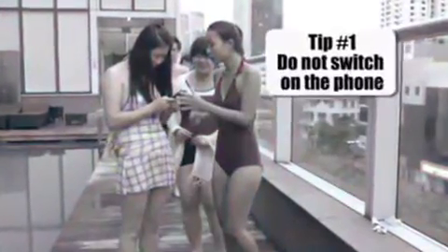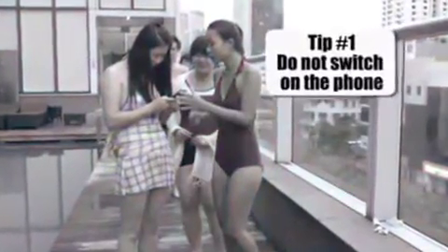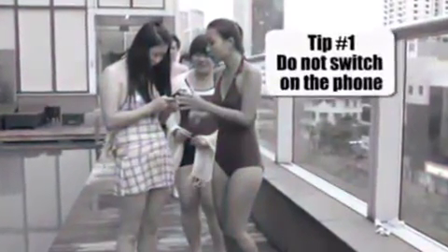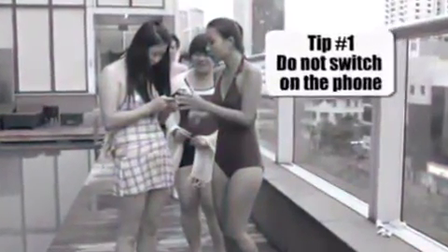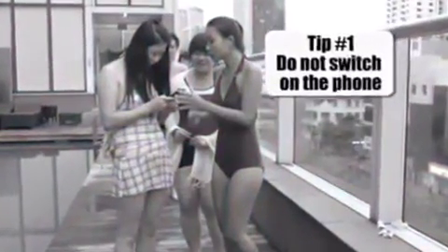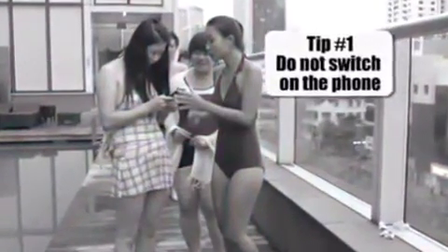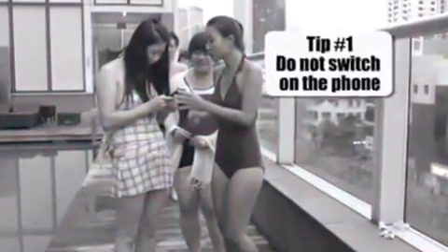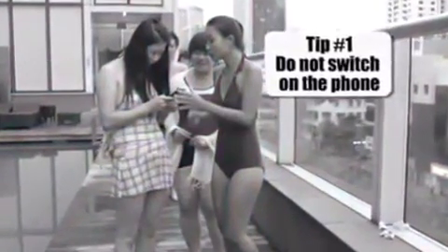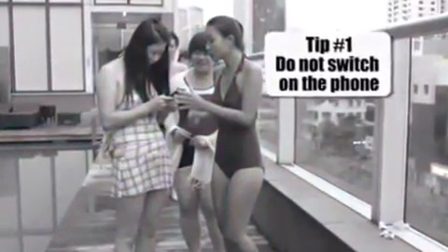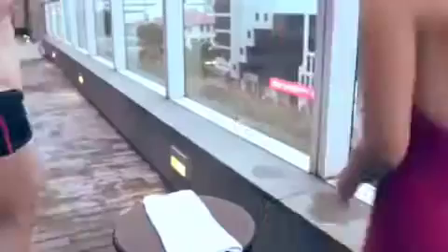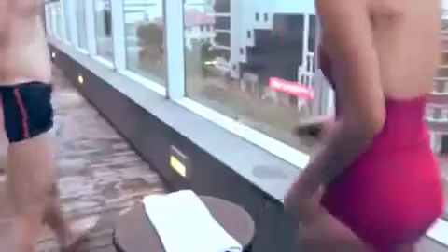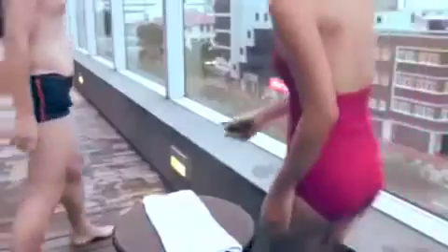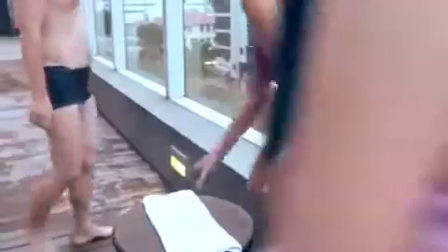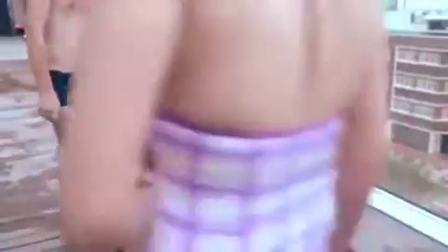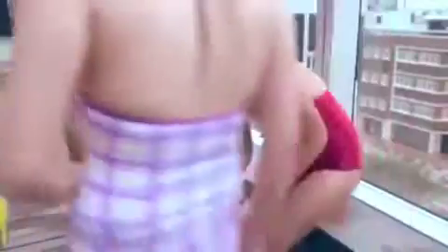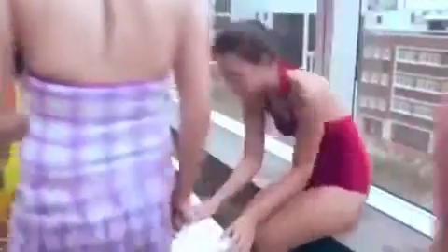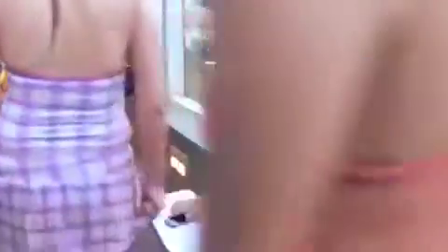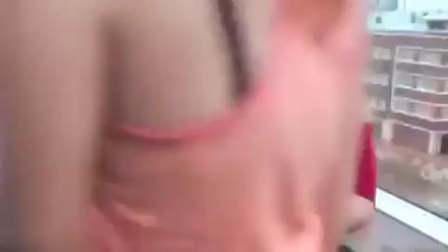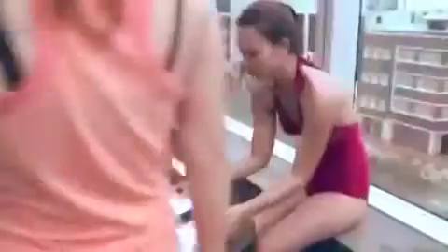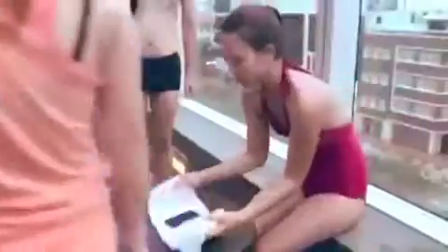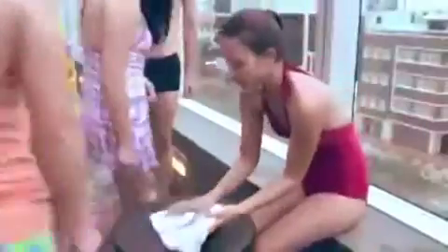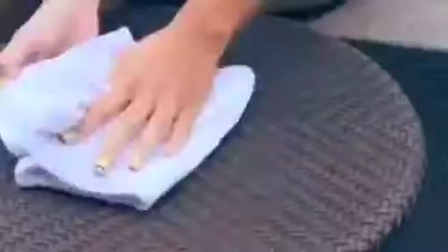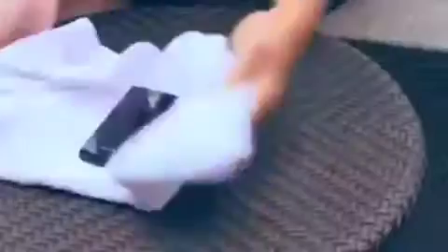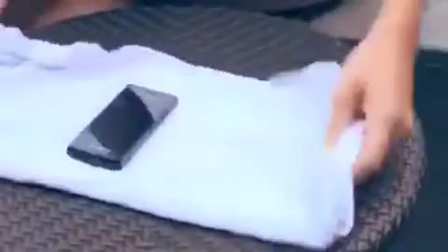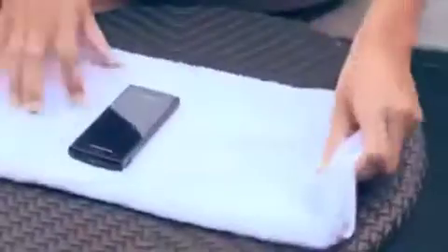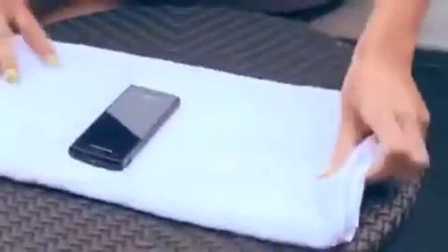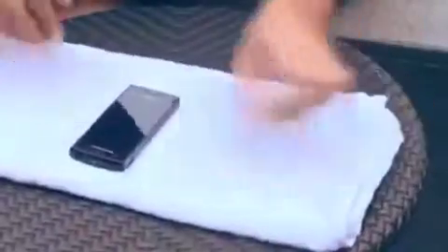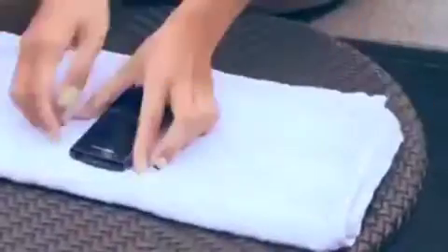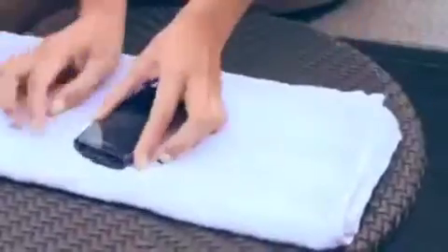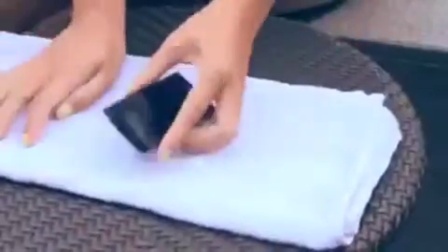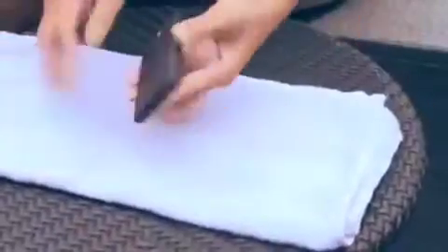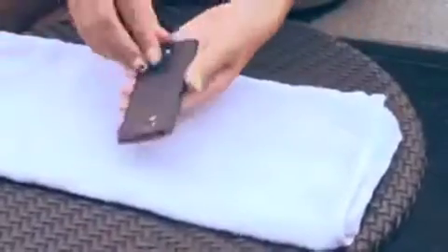Never switch on the phone after it's been dropped in water. And don't charge it. This may cause a short circuit in your phone.